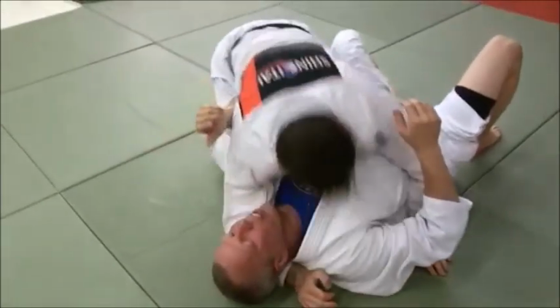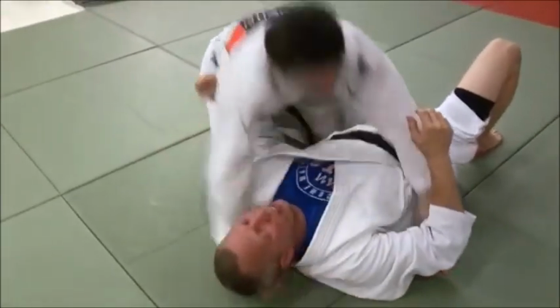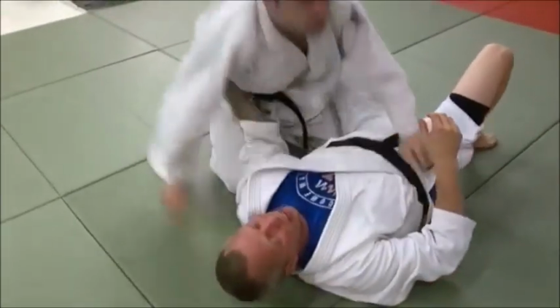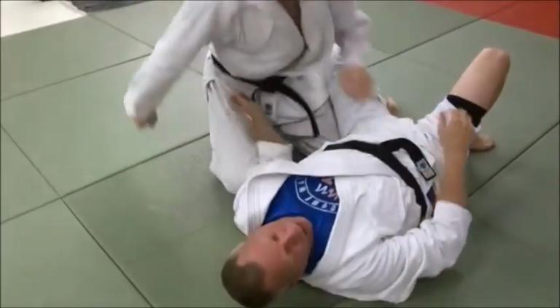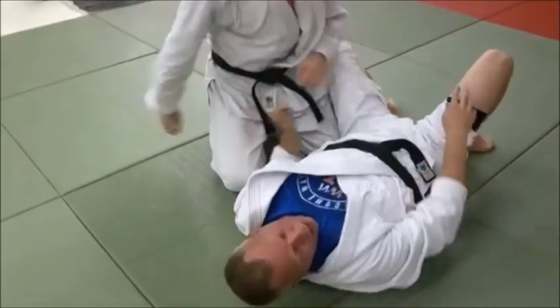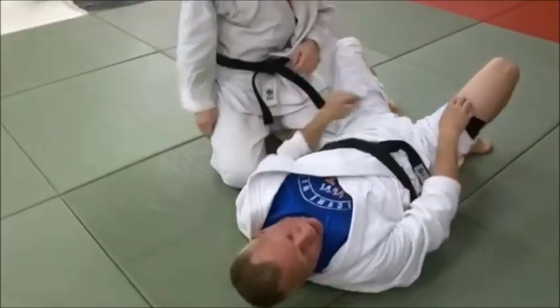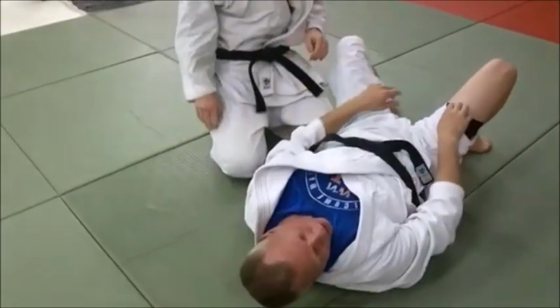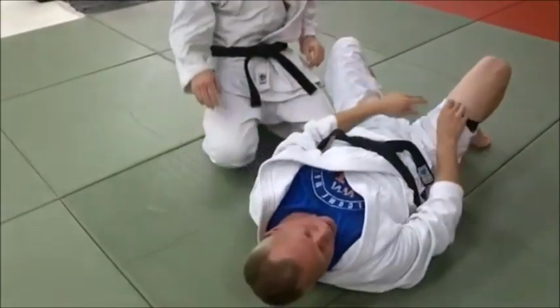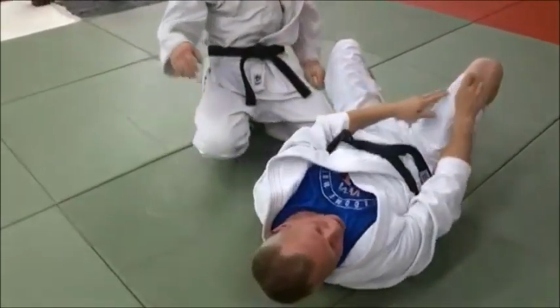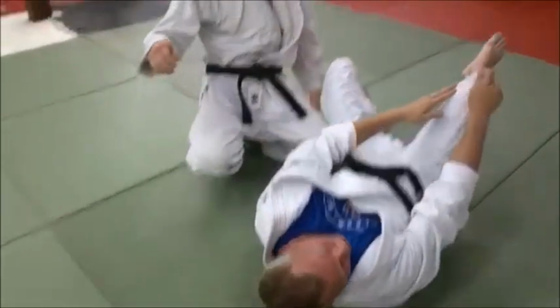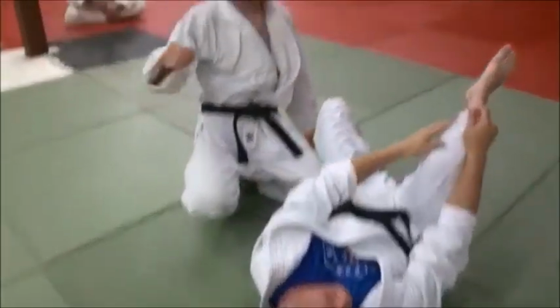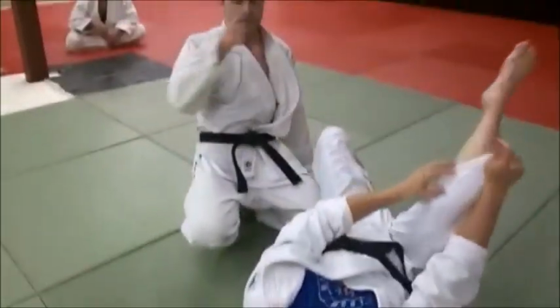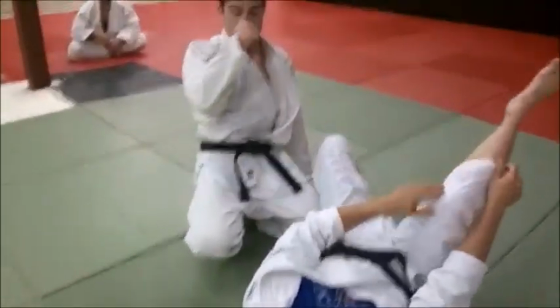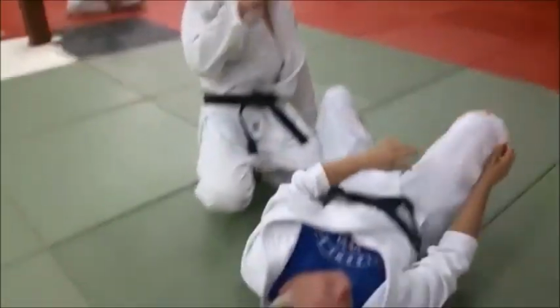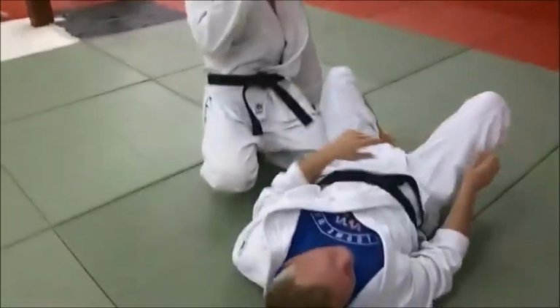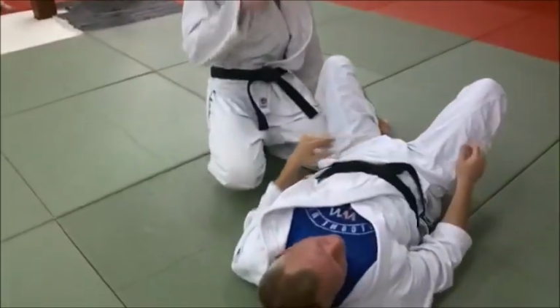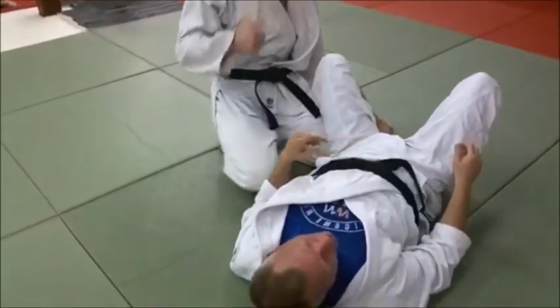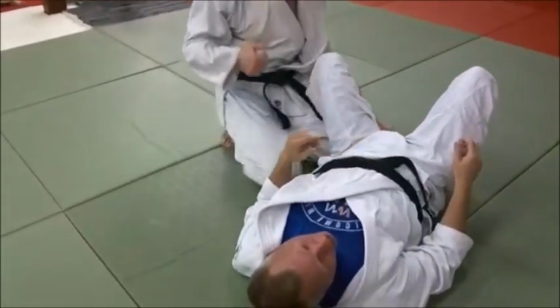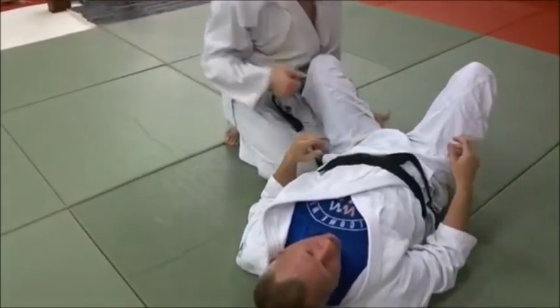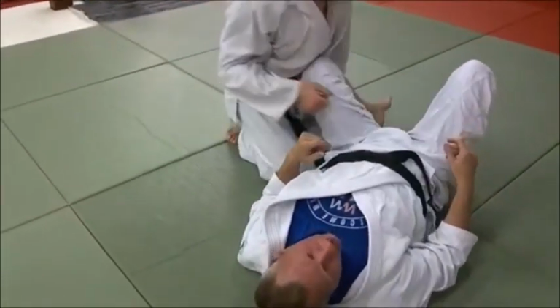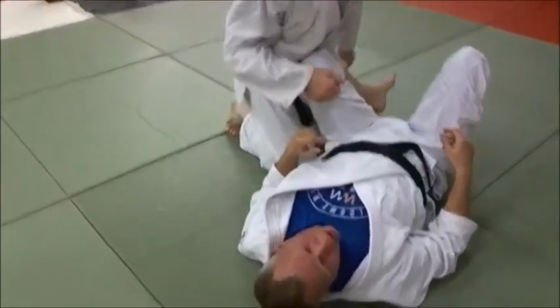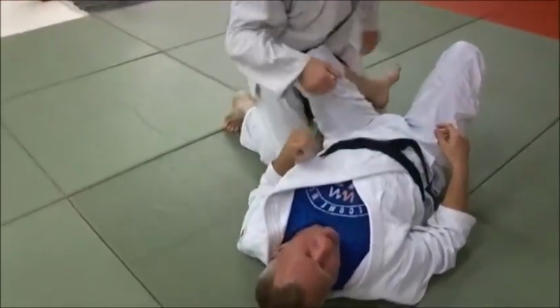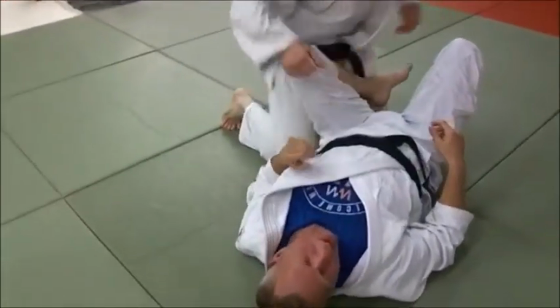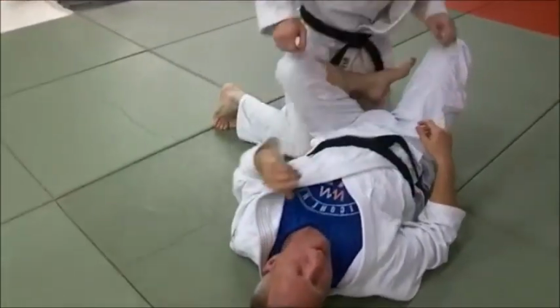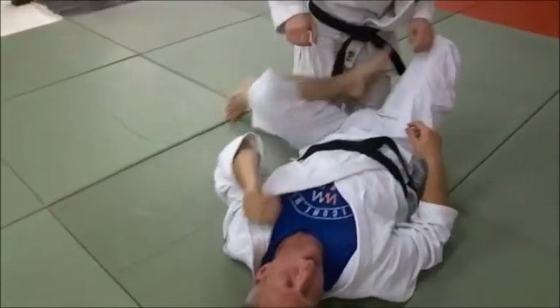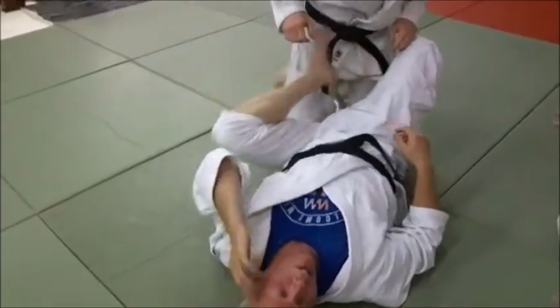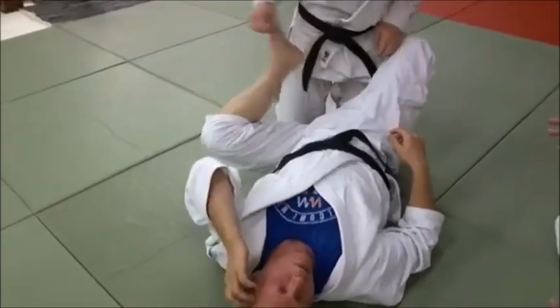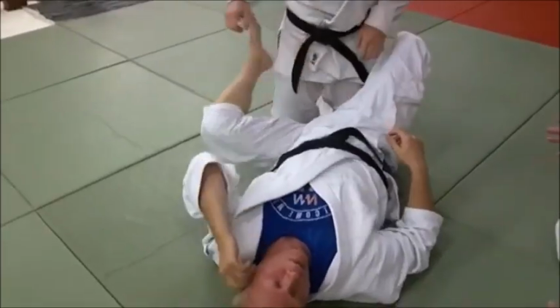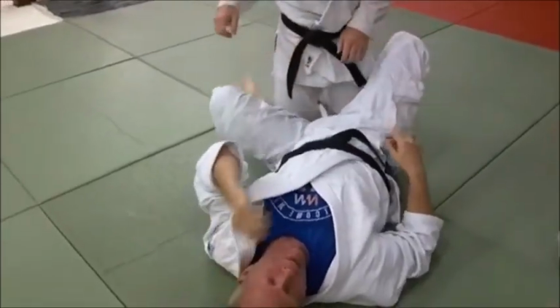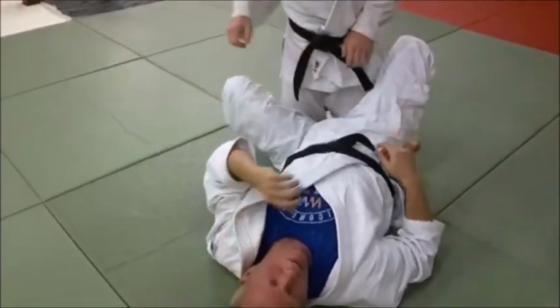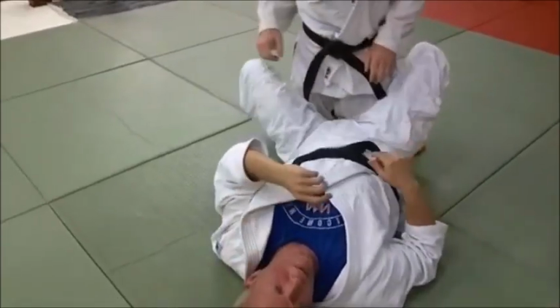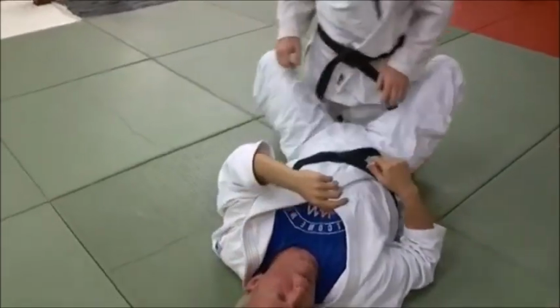Again, these real basic skills do have a high ratio of success. You can even catch good guys who expect it.